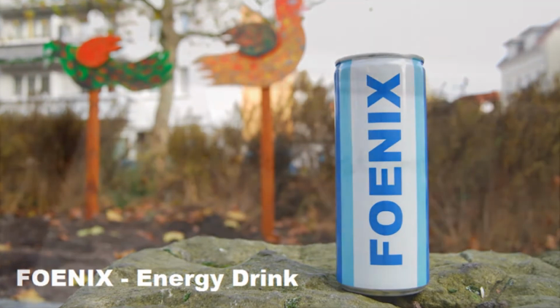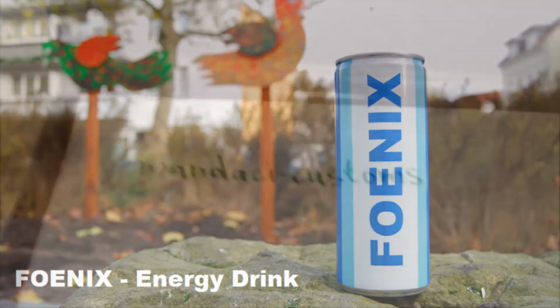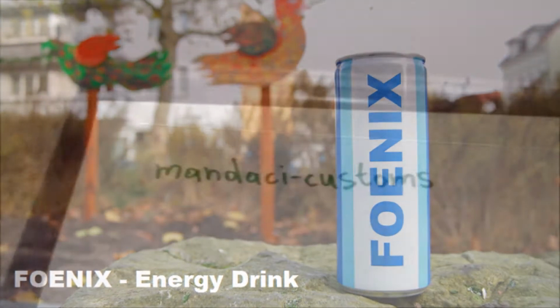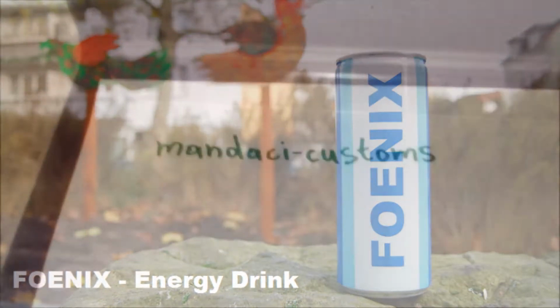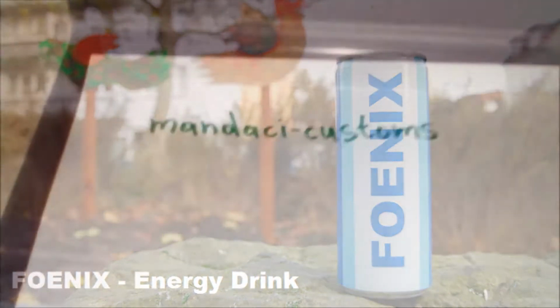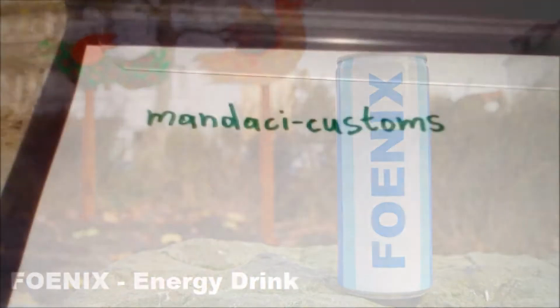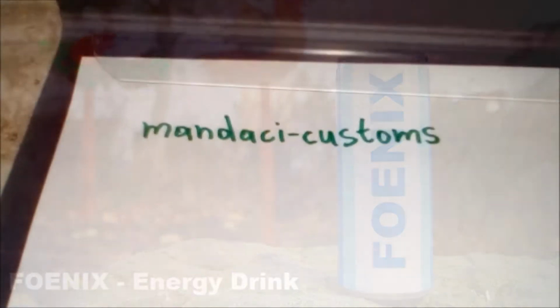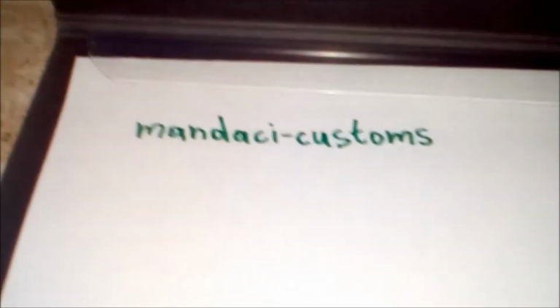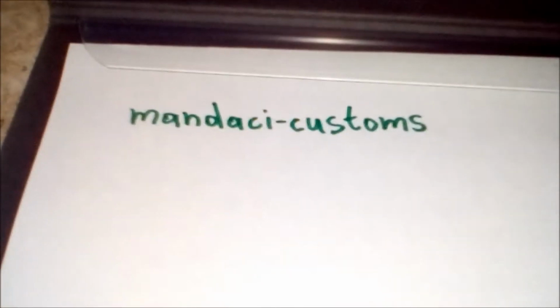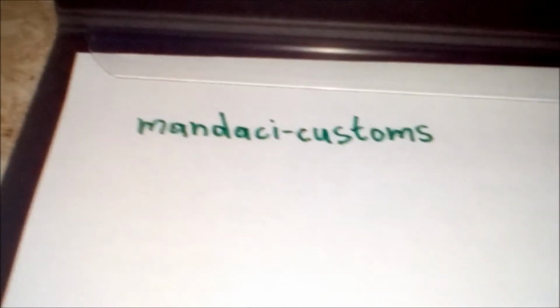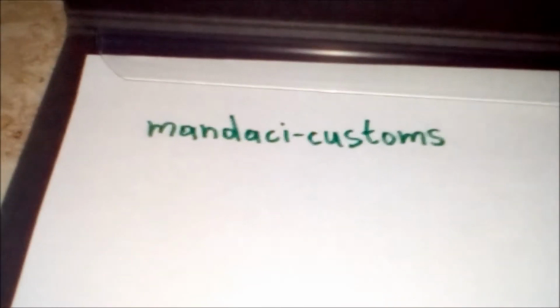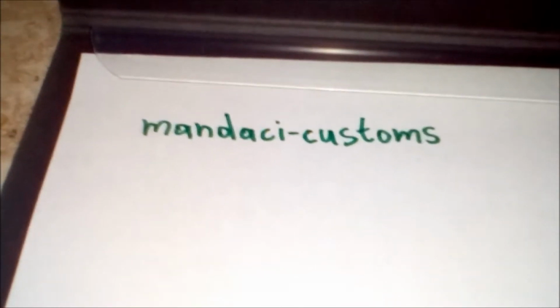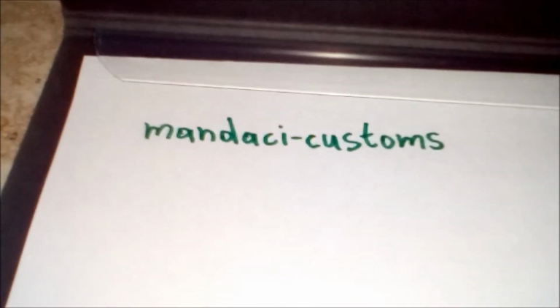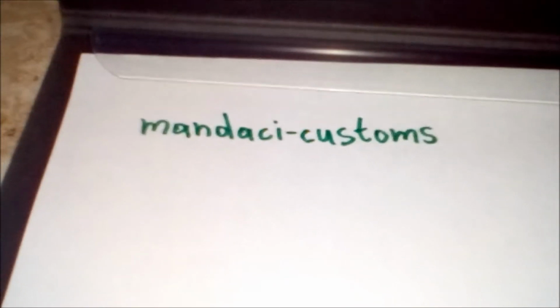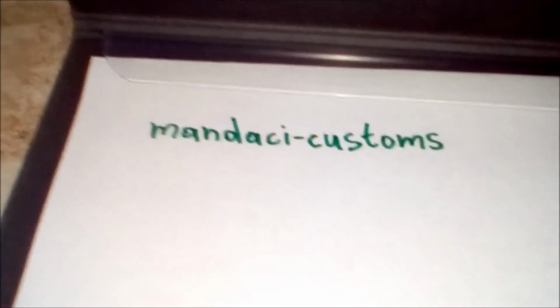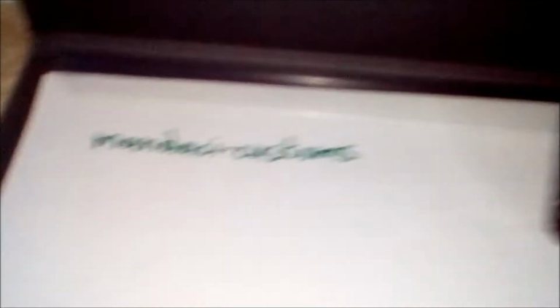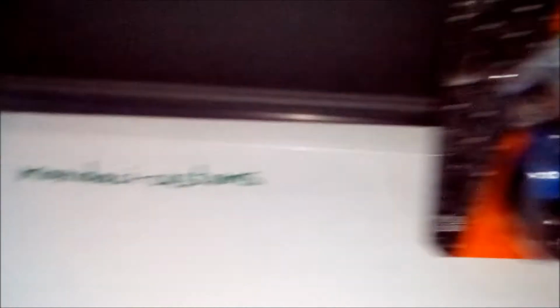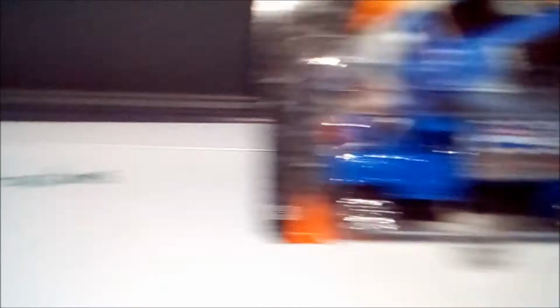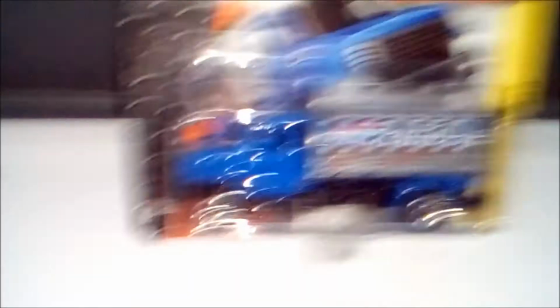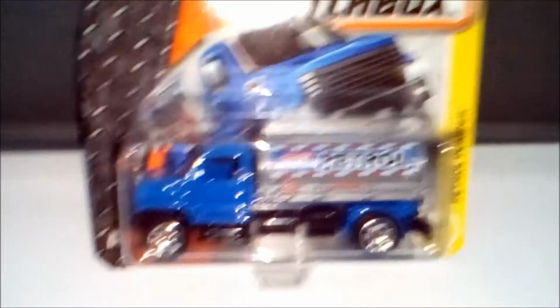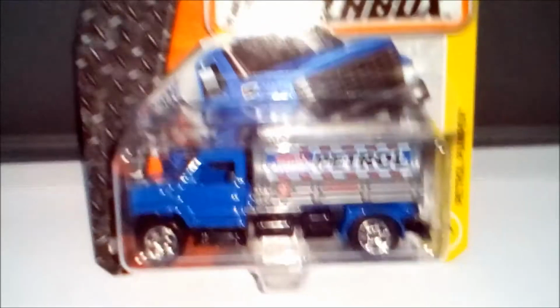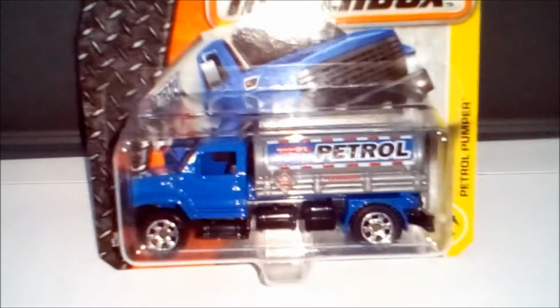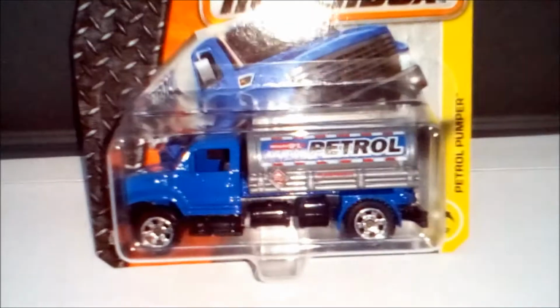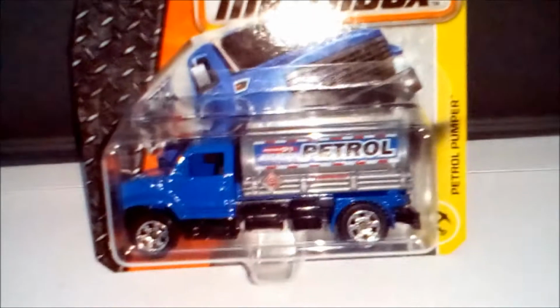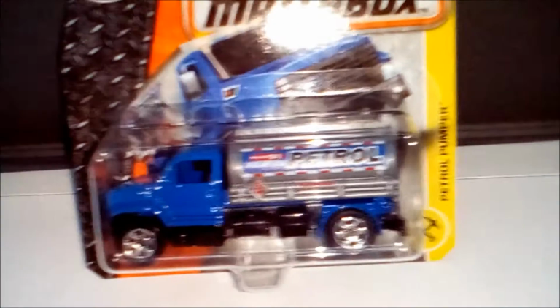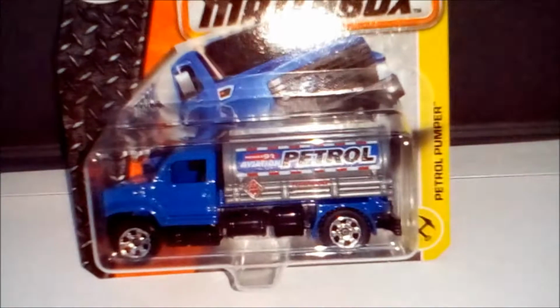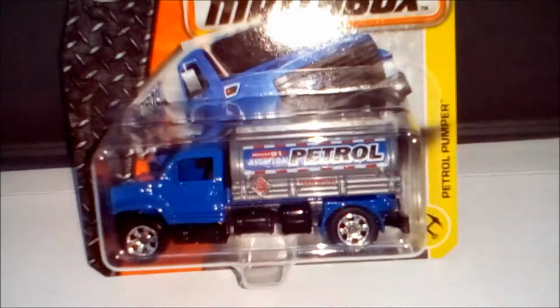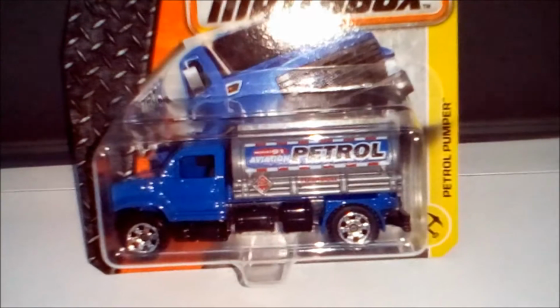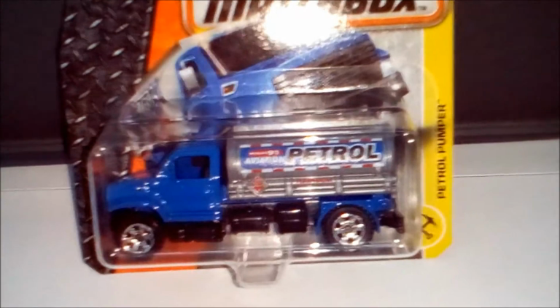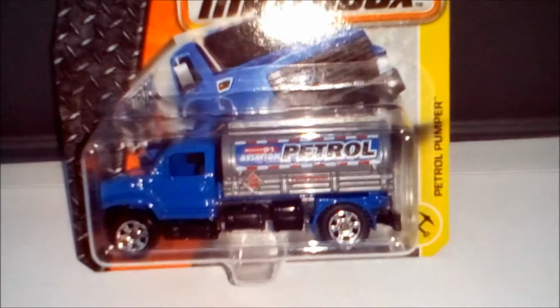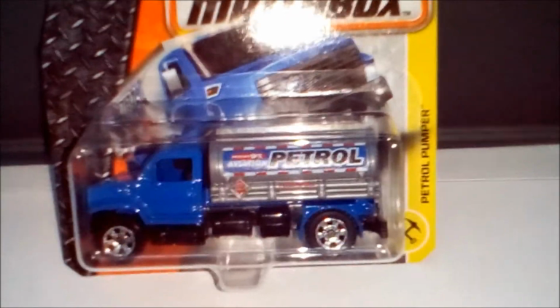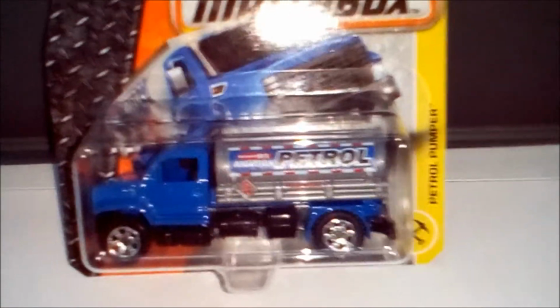Hi everybody, welcome to Mendeji Customs. Today I want to show you a review of the petrol bumper.